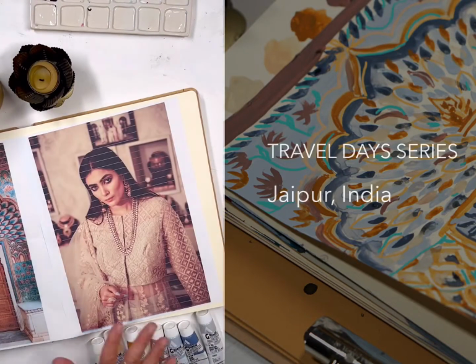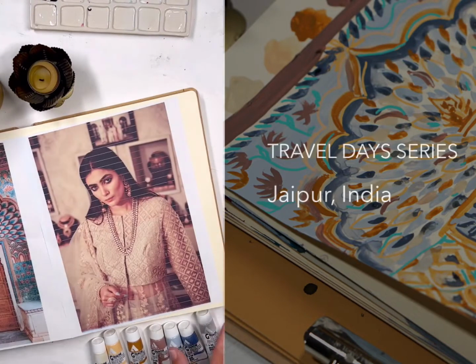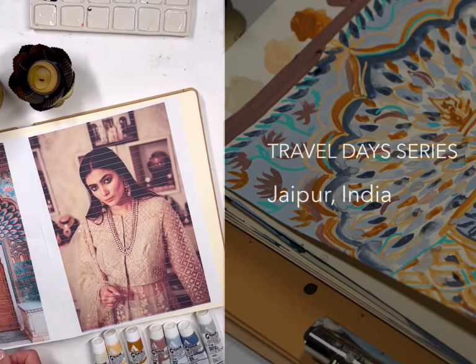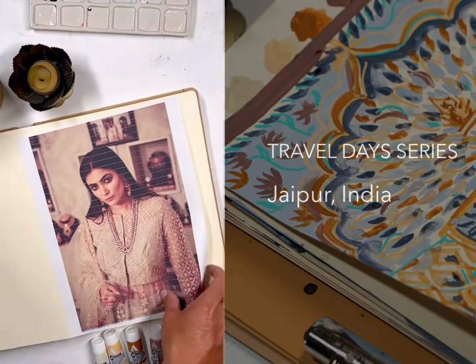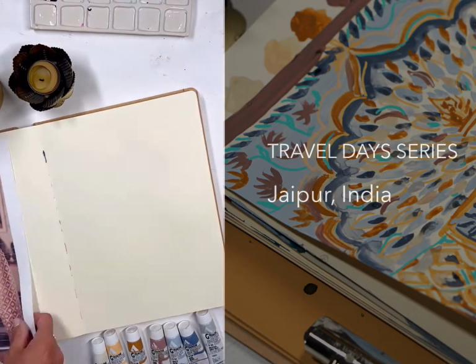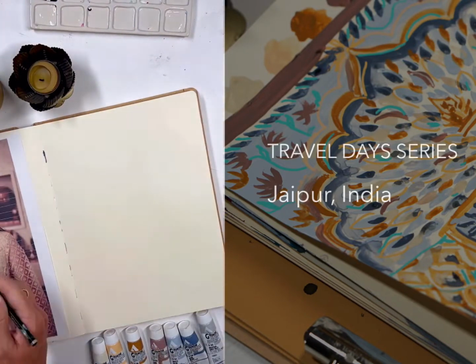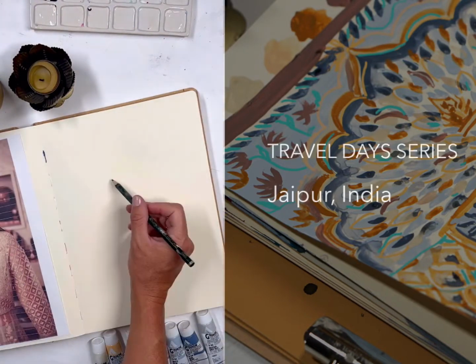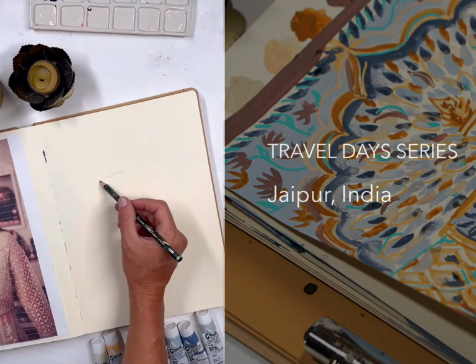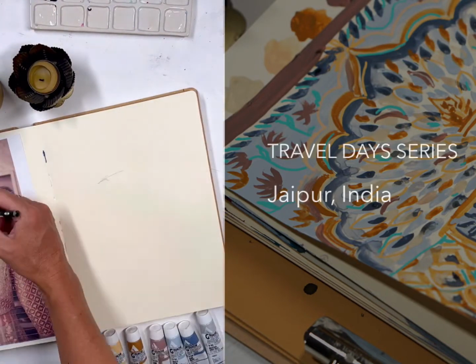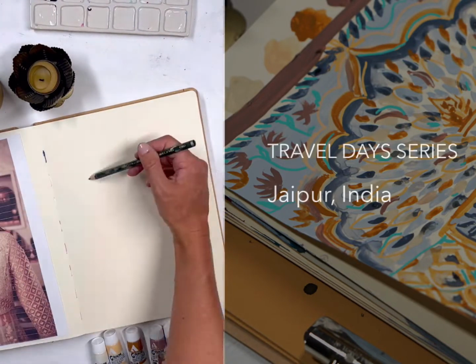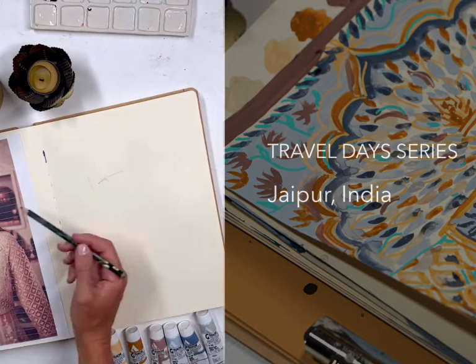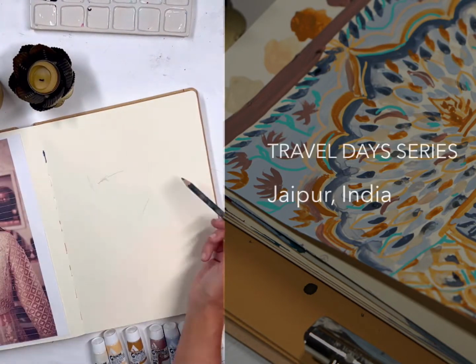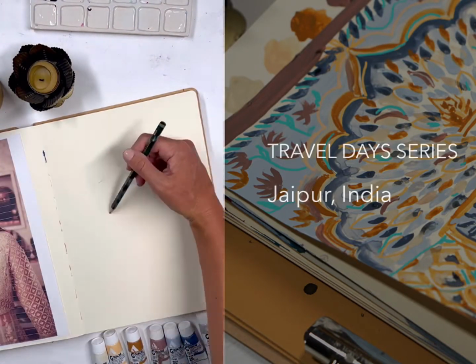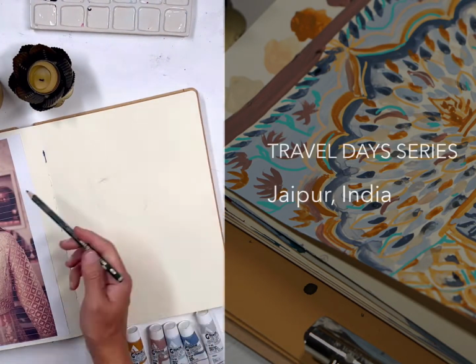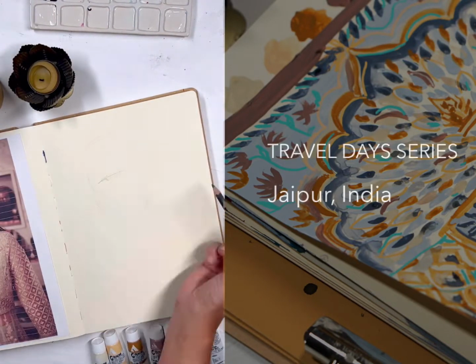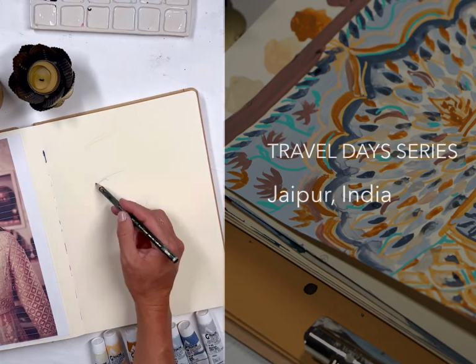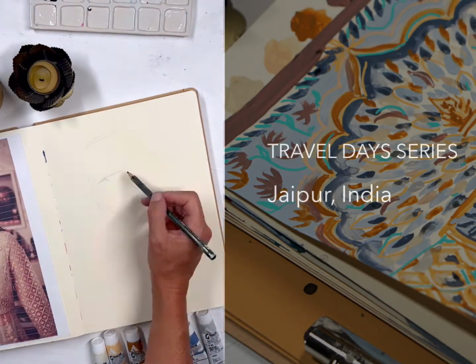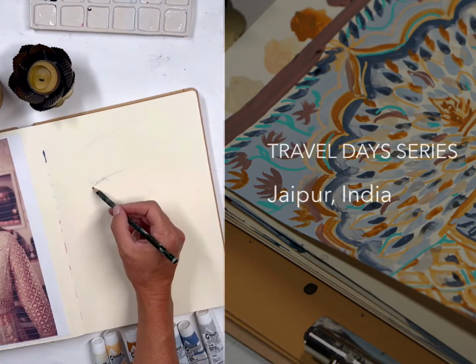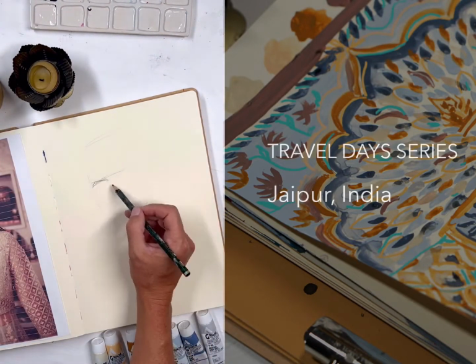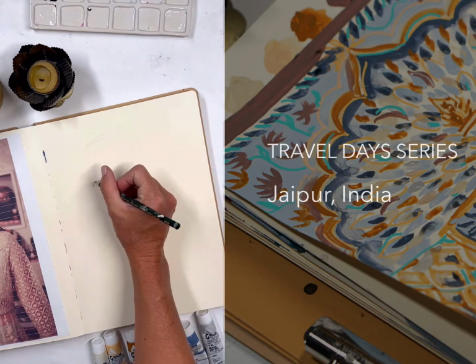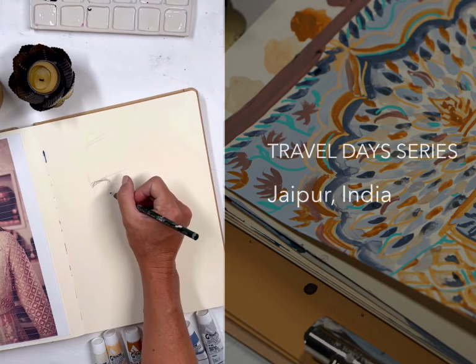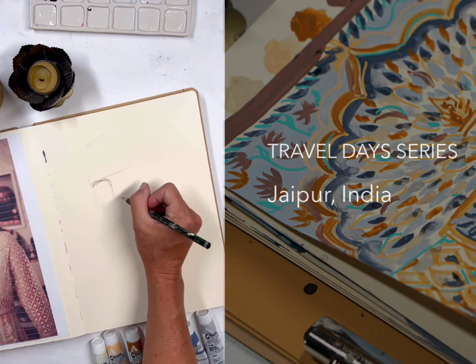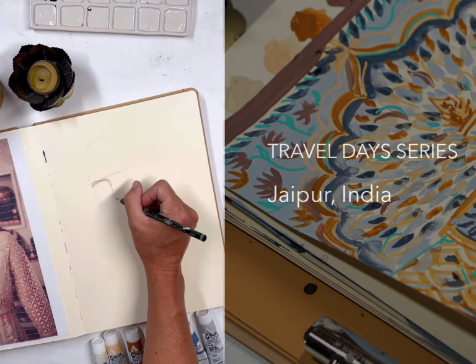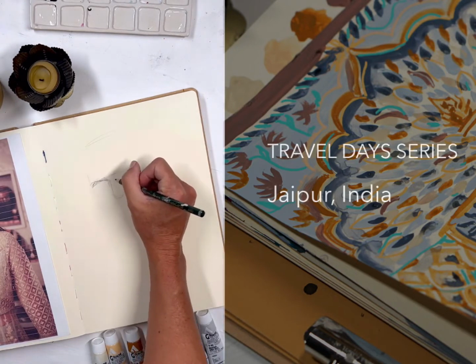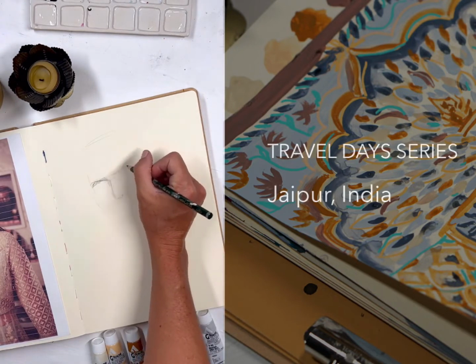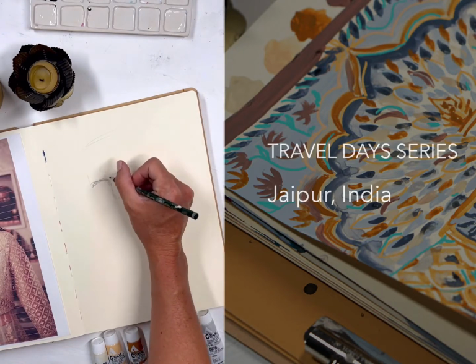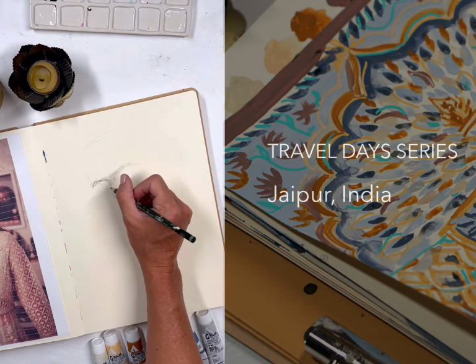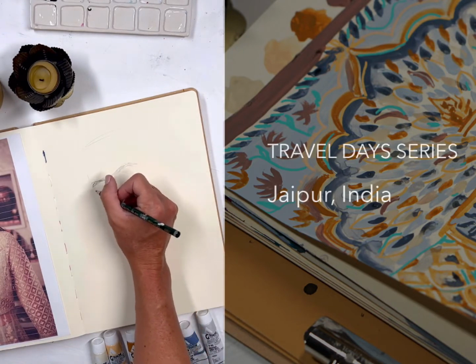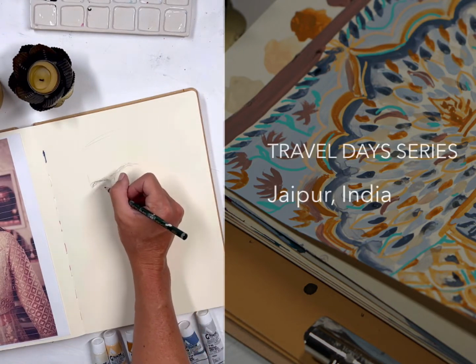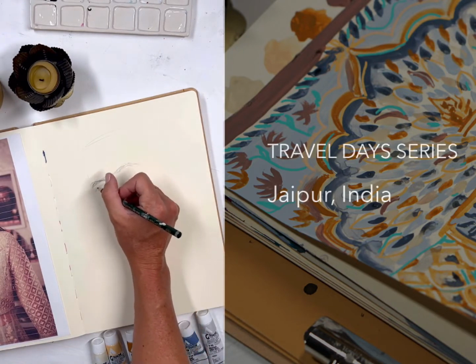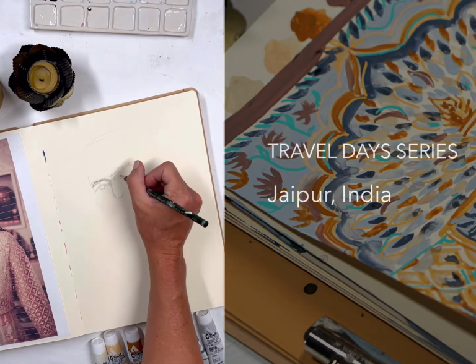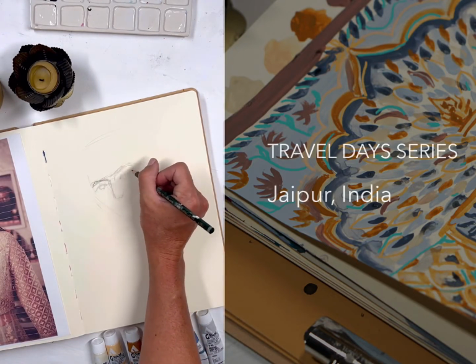Today we are going to continue our travel day series and I wanted to take us to Jaipur, India.